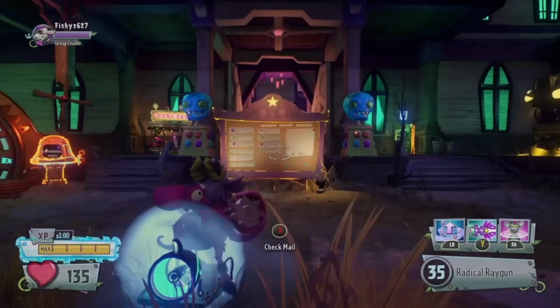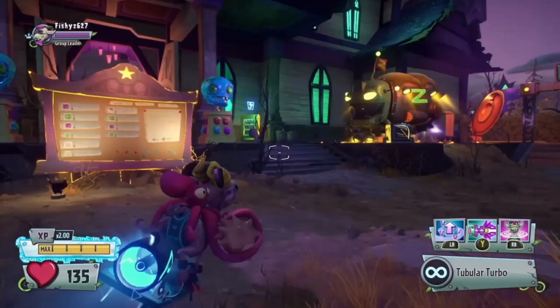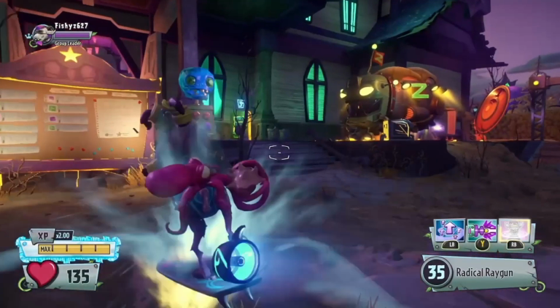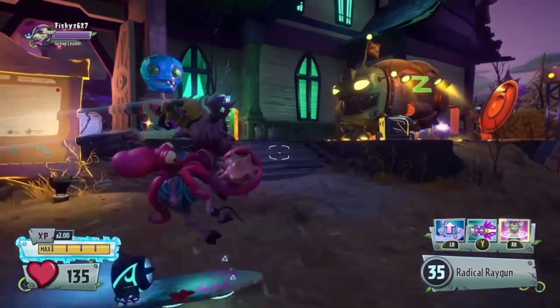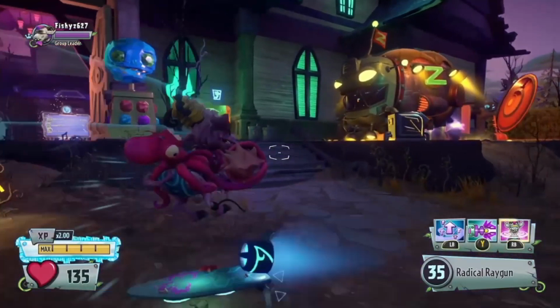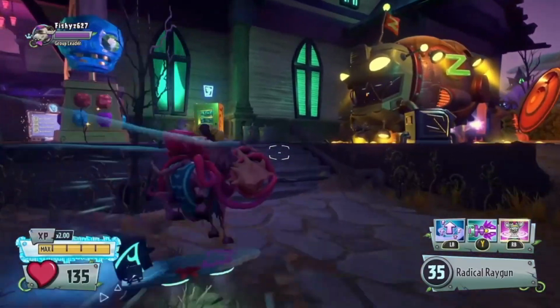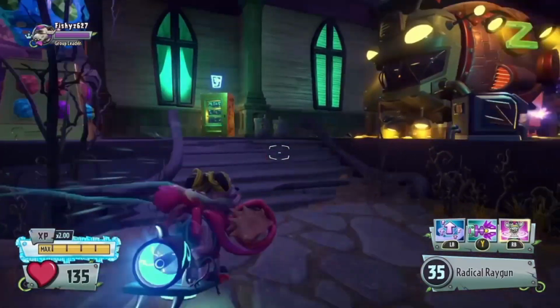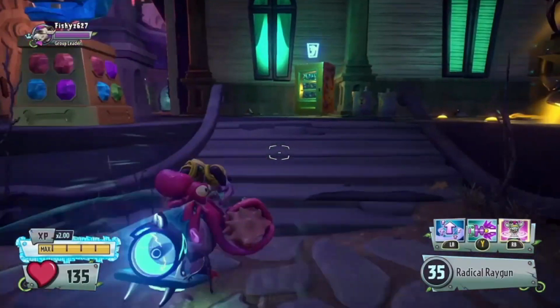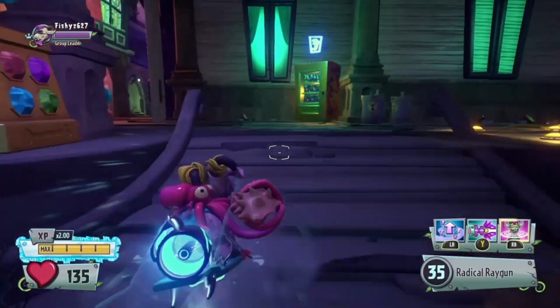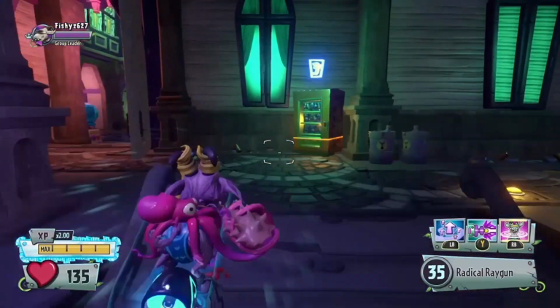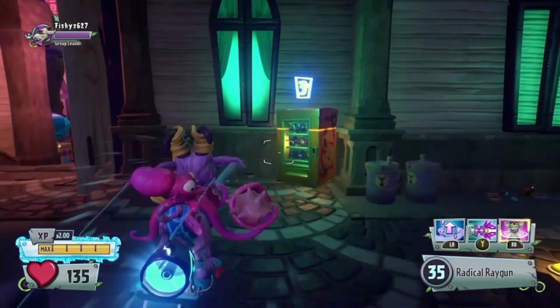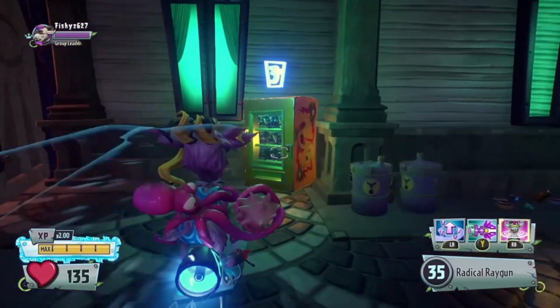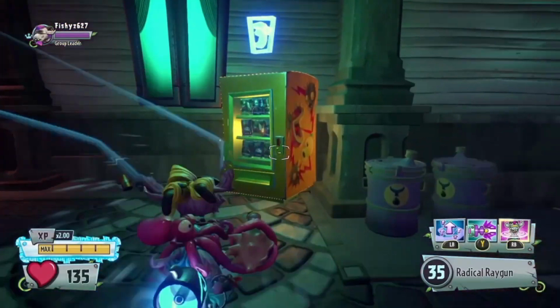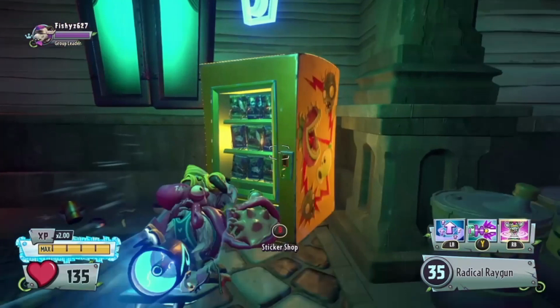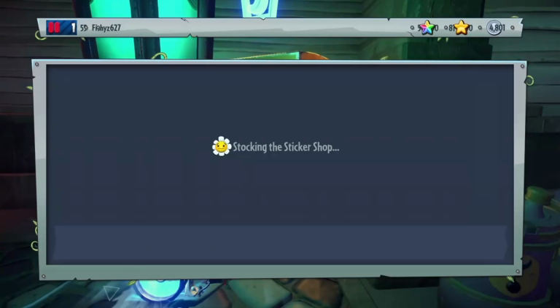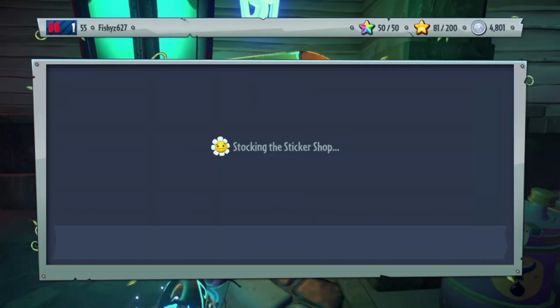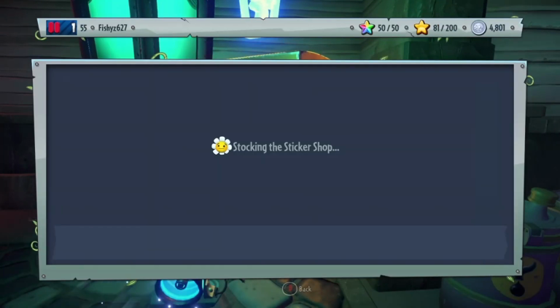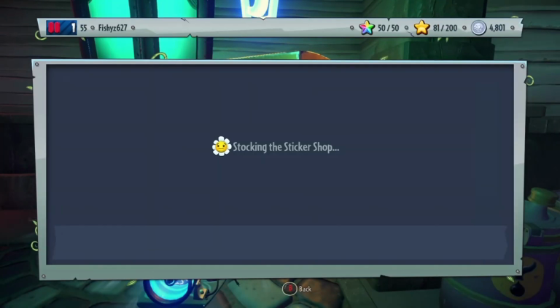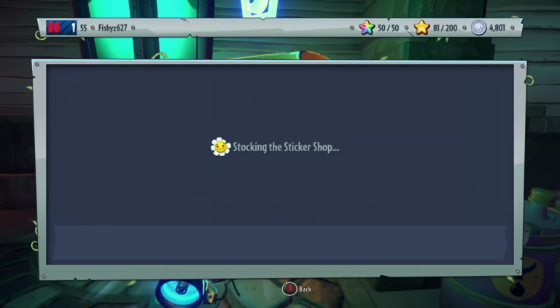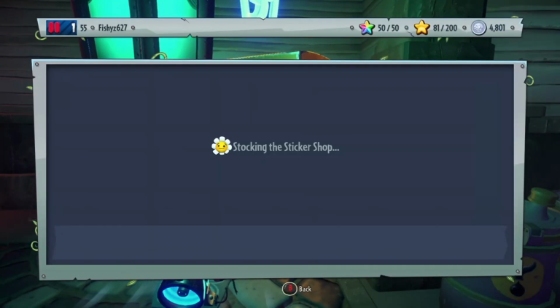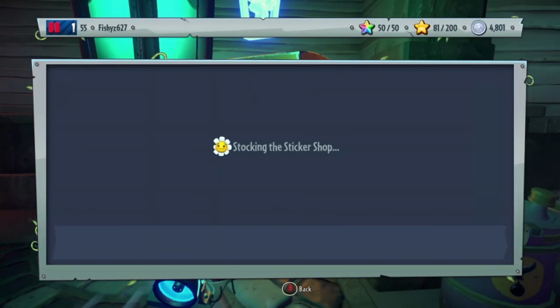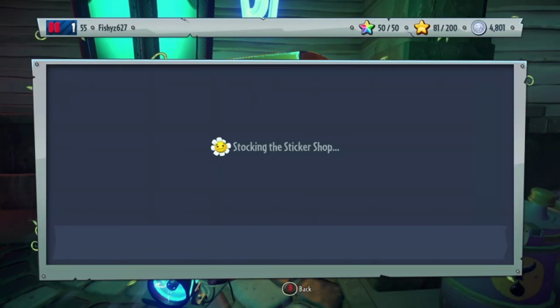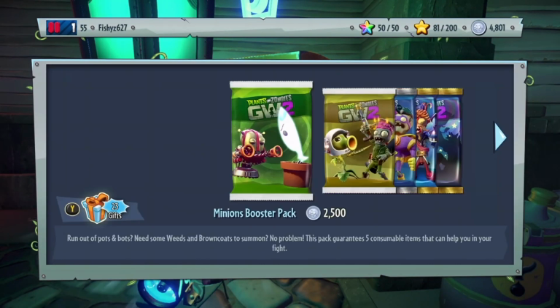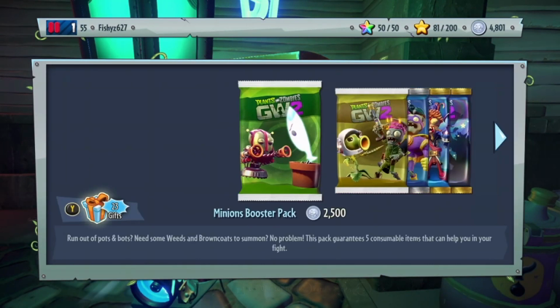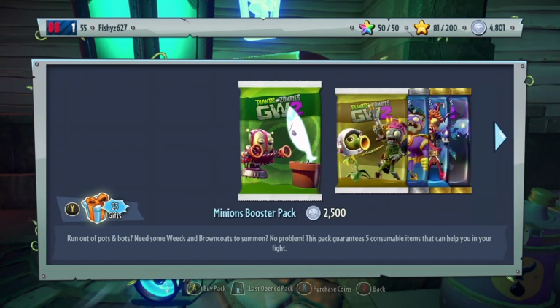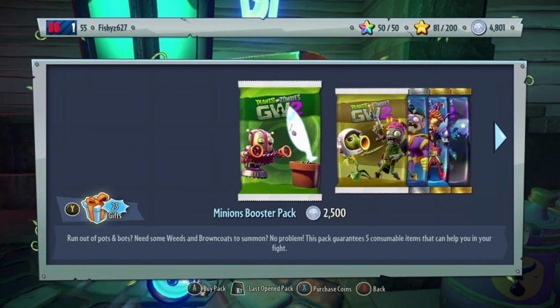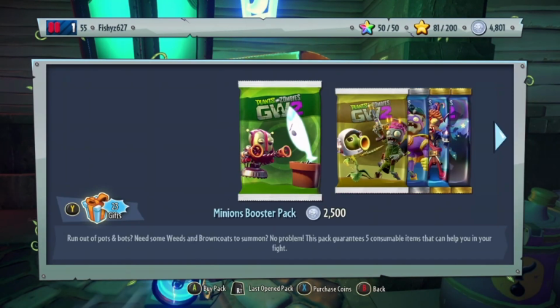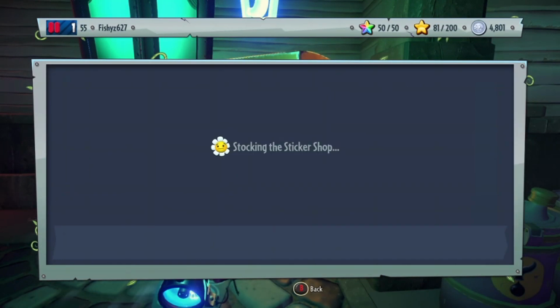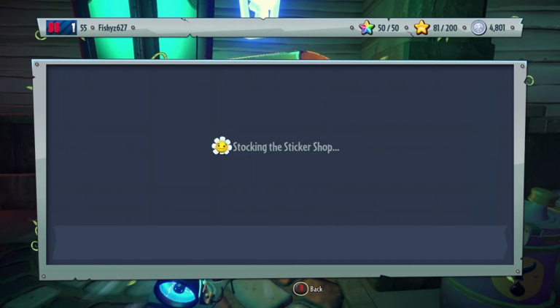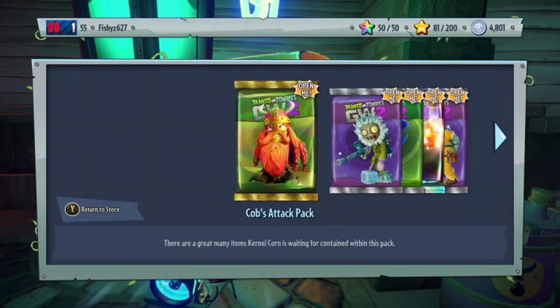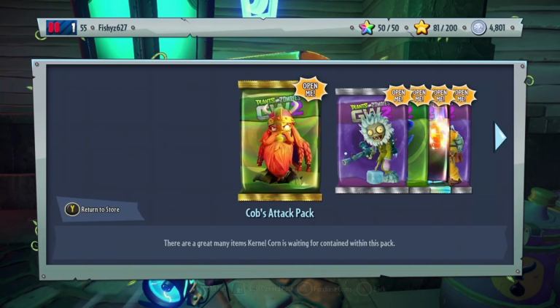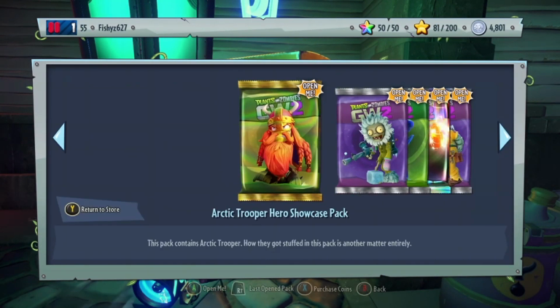All right, and we're back. So let's head back over to the shop, let's click on it — and there it is, 23 gifts left. So we need to open seven.